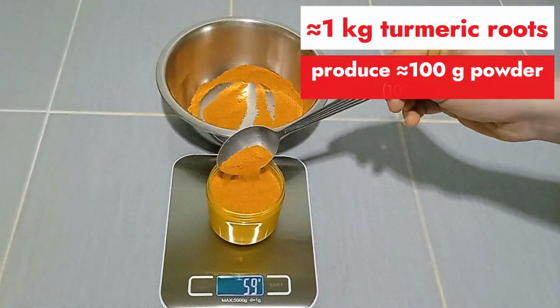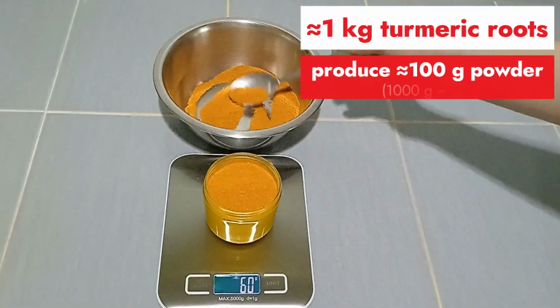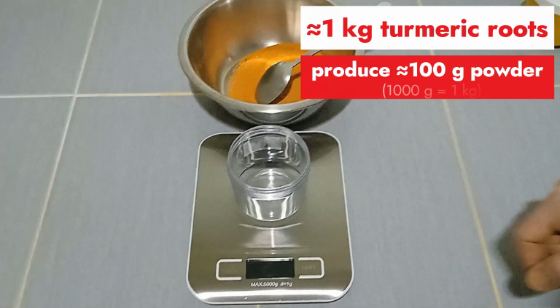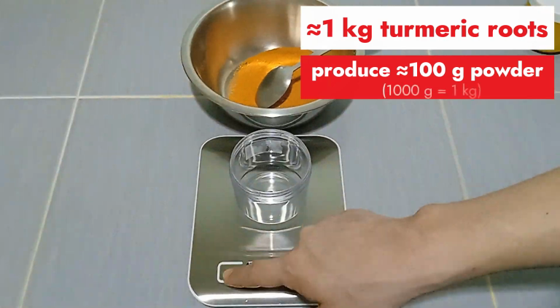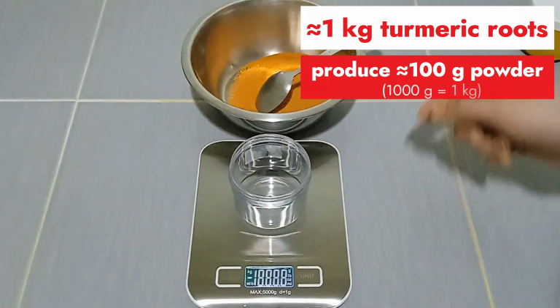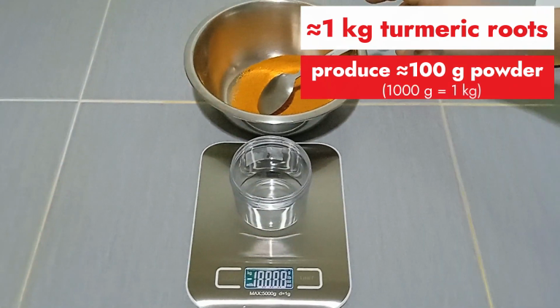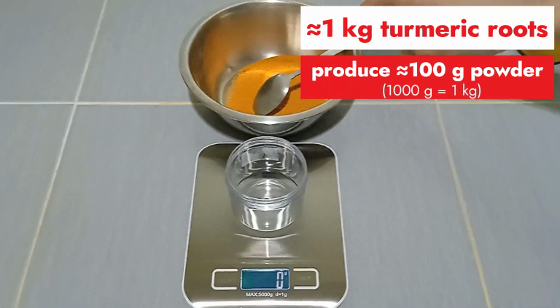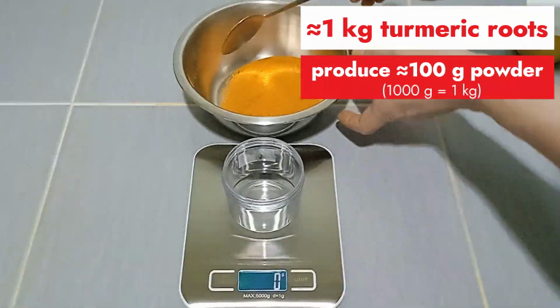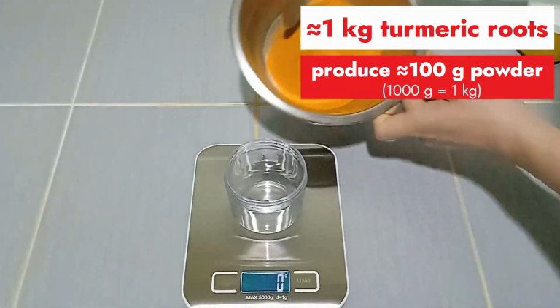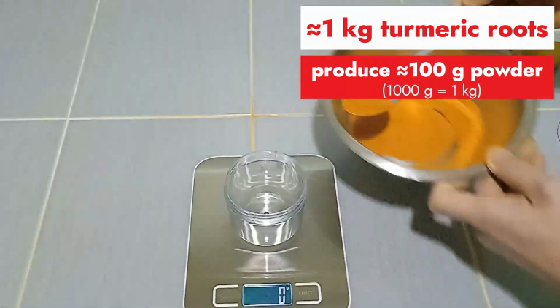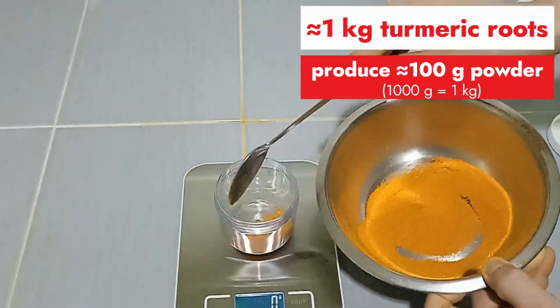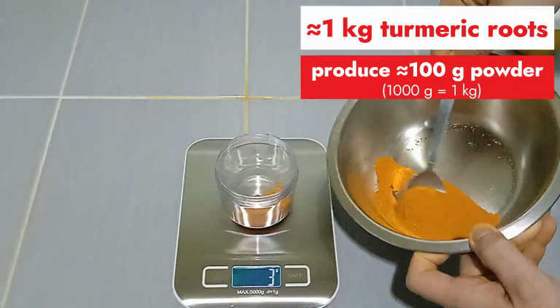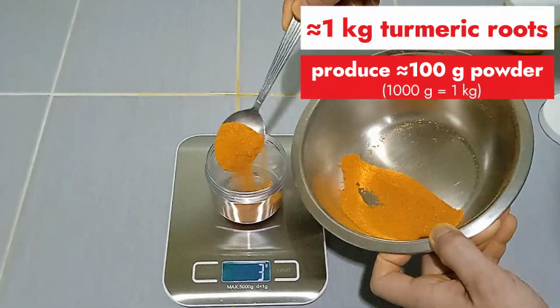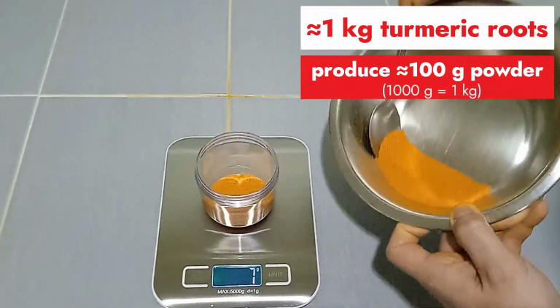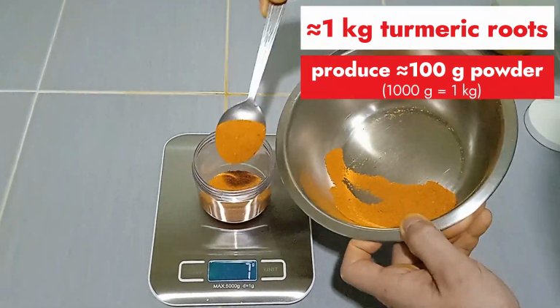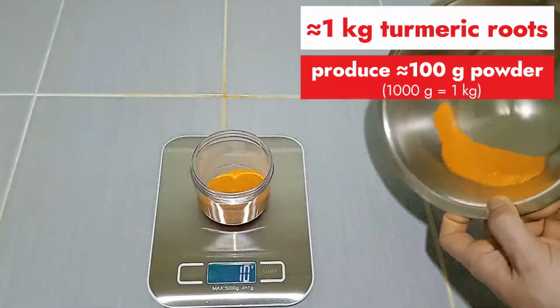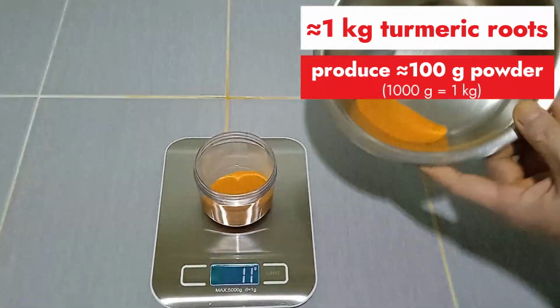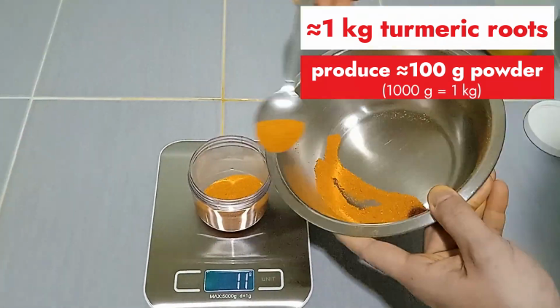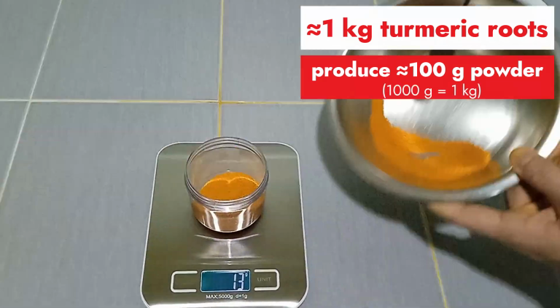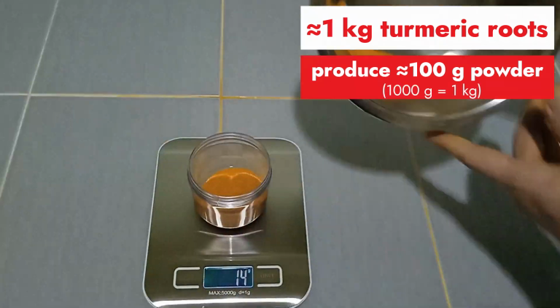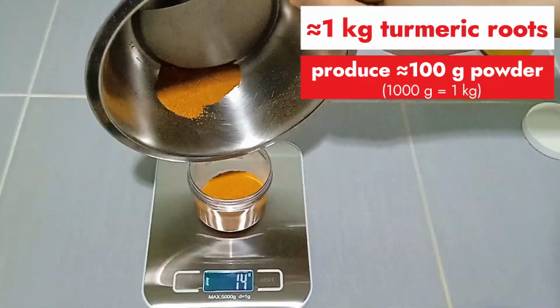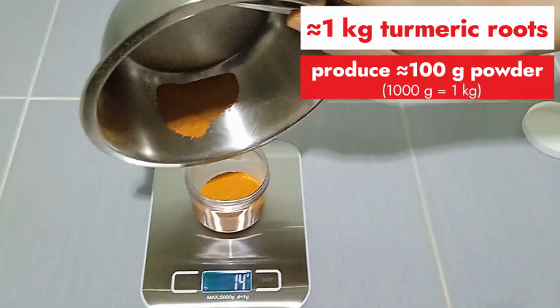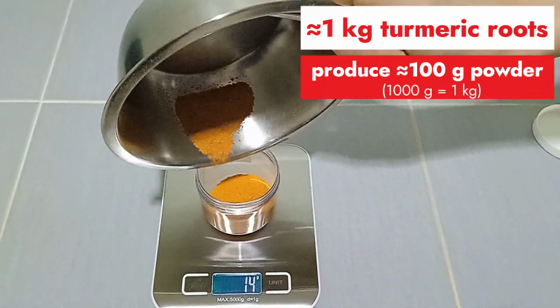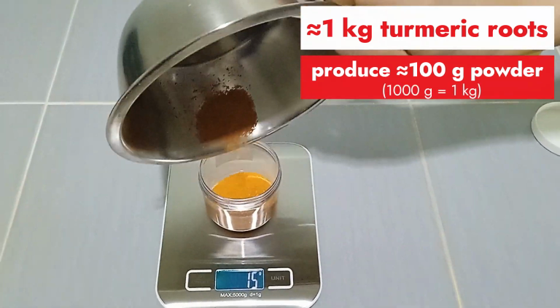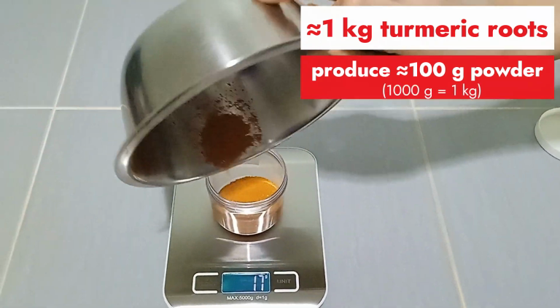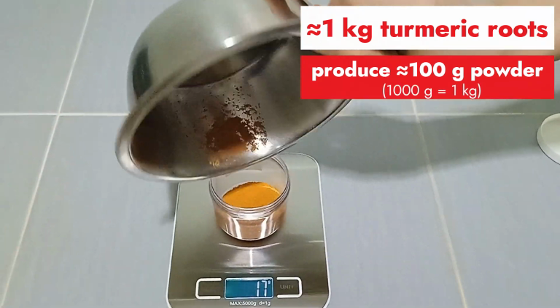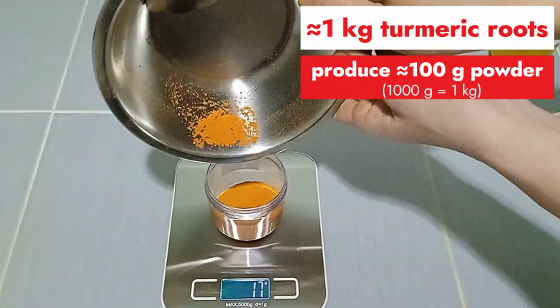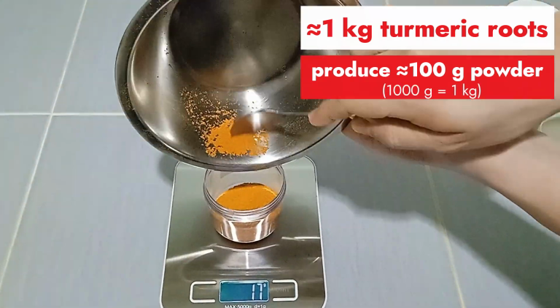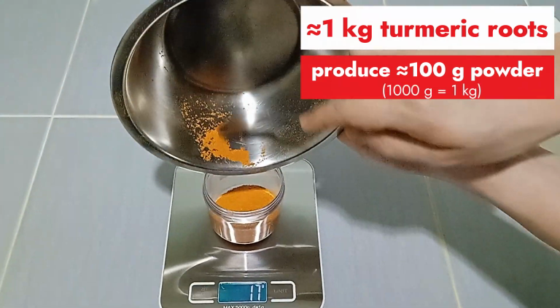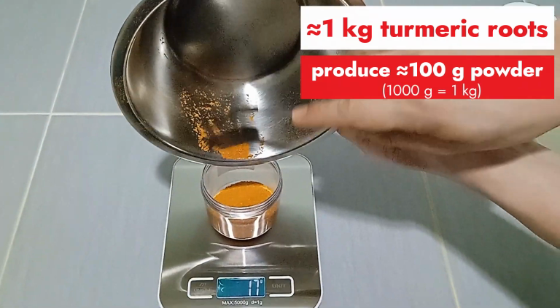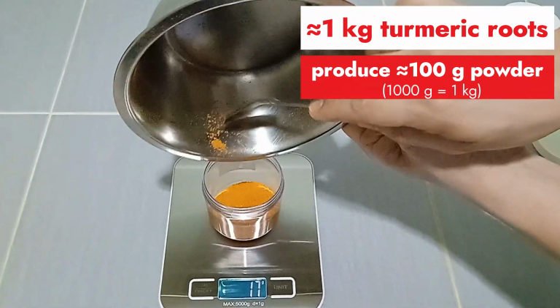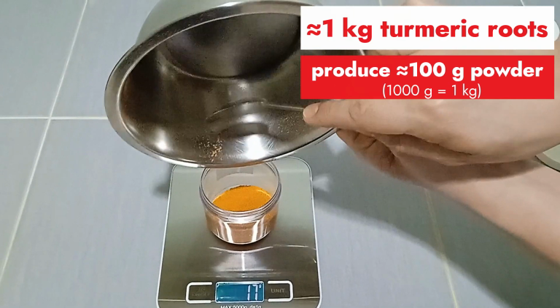I've tried storing them for two months without refrigeration, and they didn't mold — their color and aroma were retained.